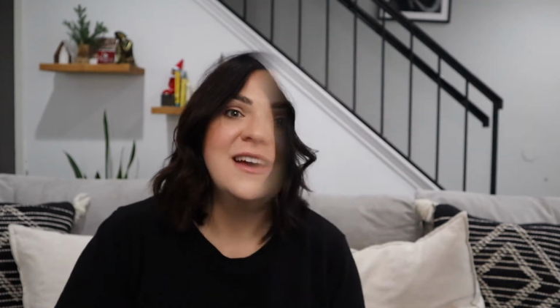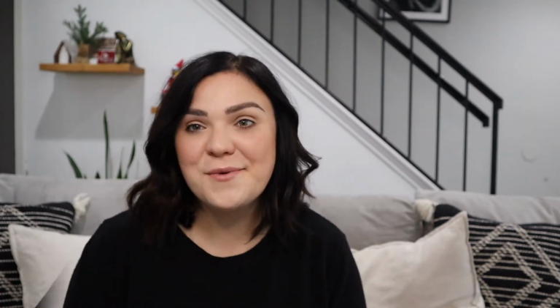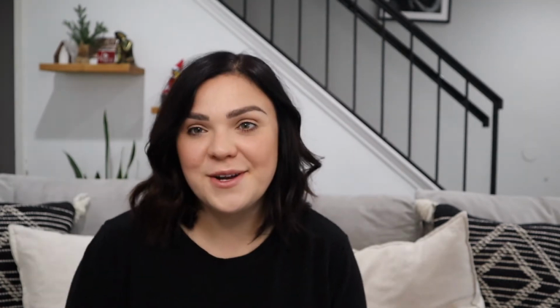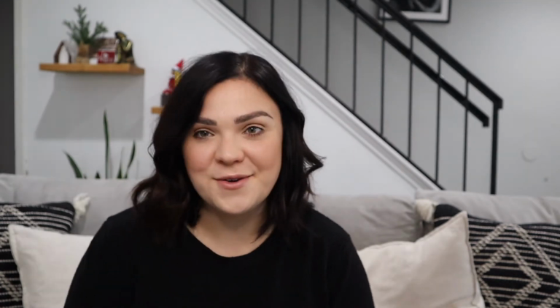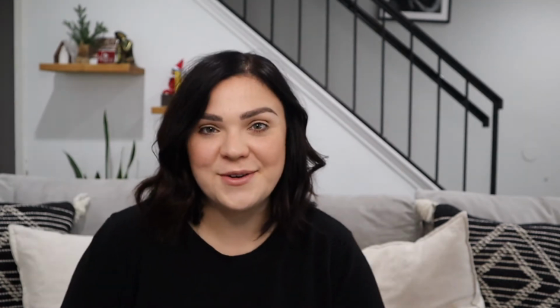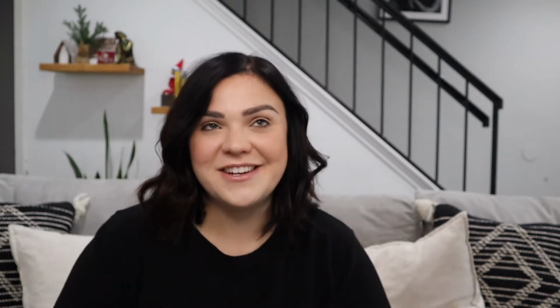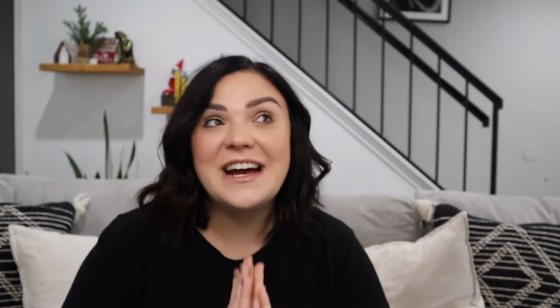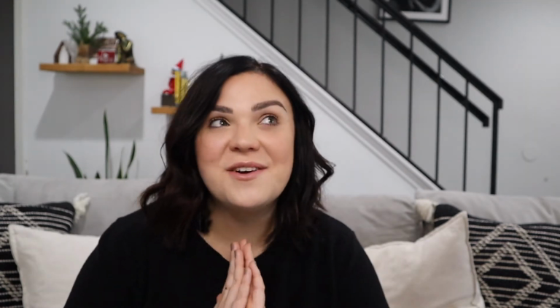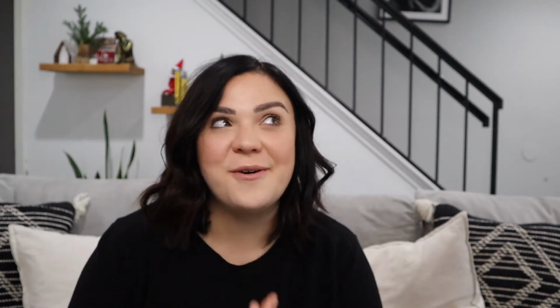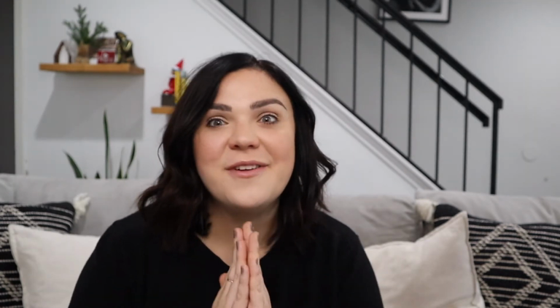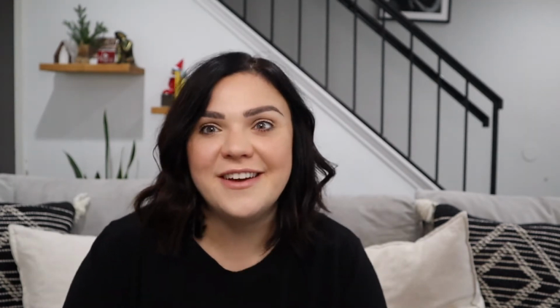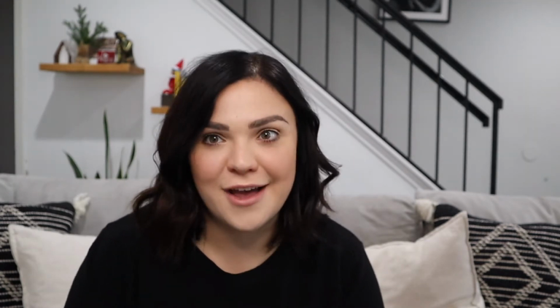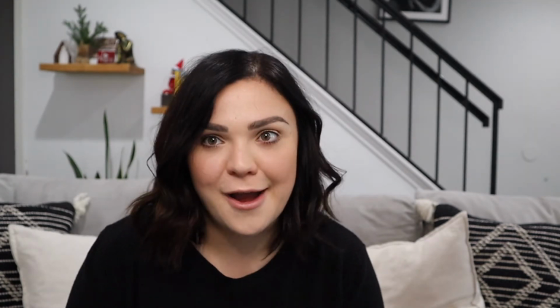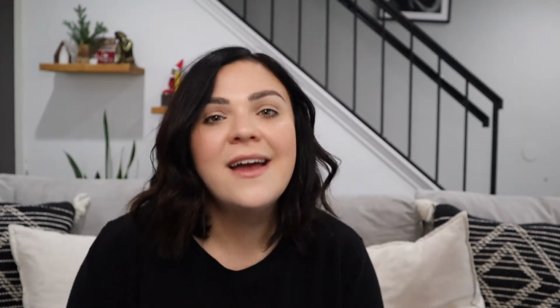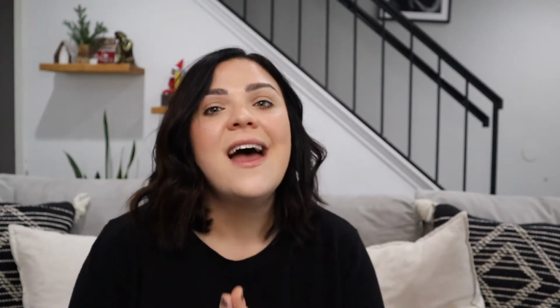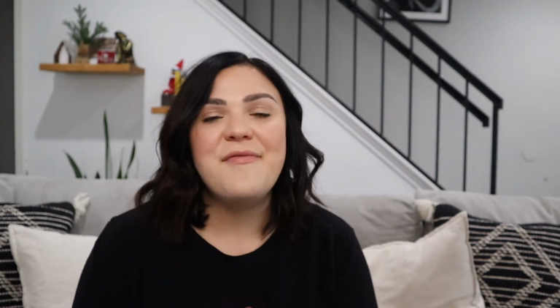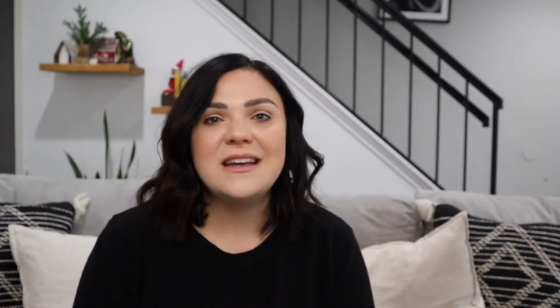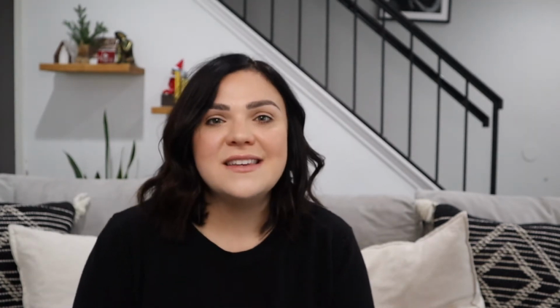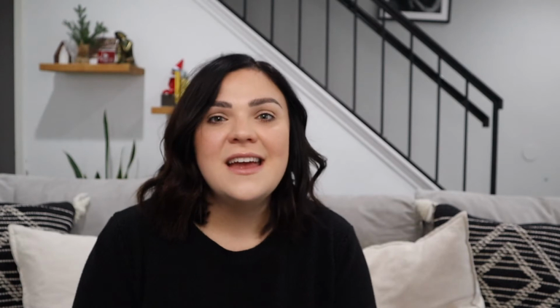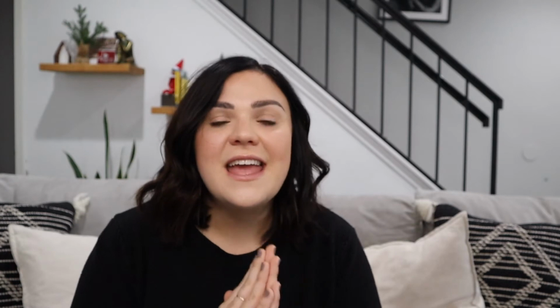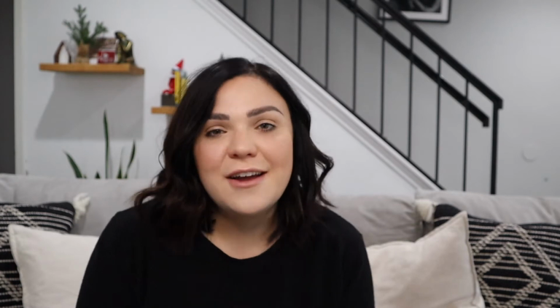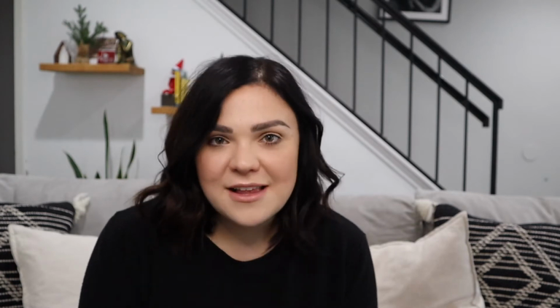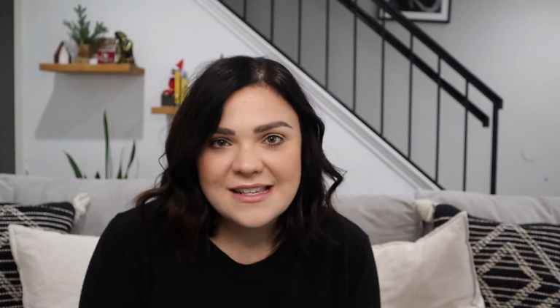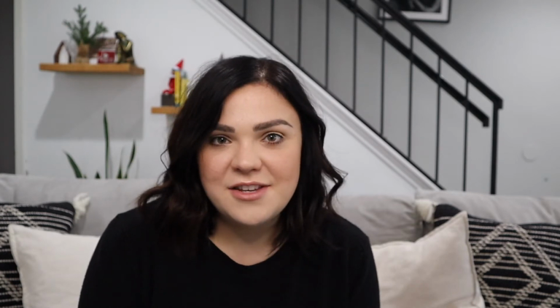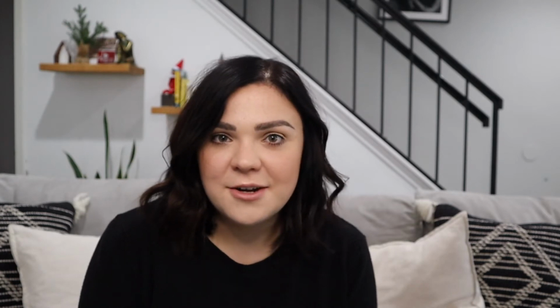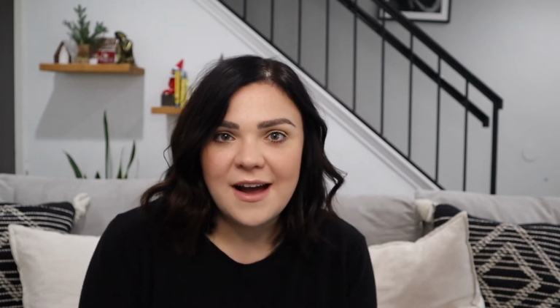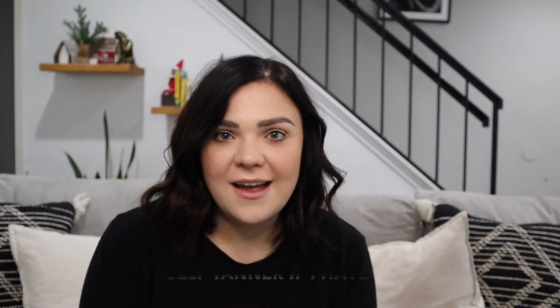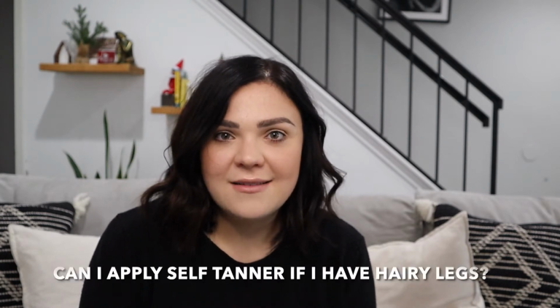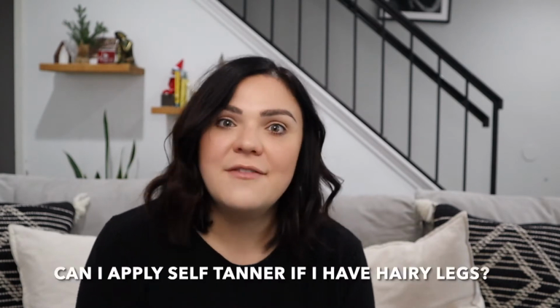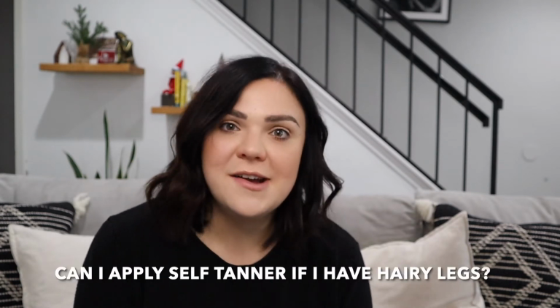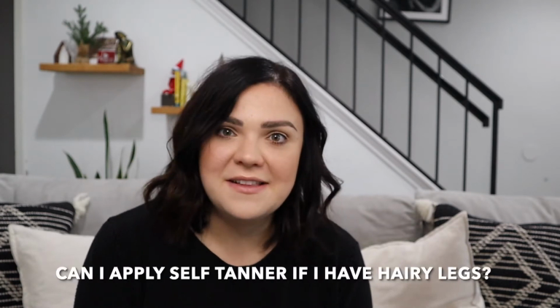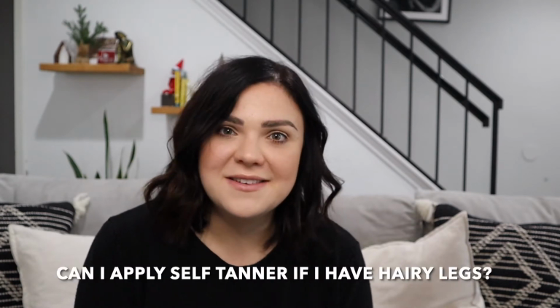Today I wanted to go over a question I get asked all the time, and that is: can I apply self-tanner if I have hairy legs?